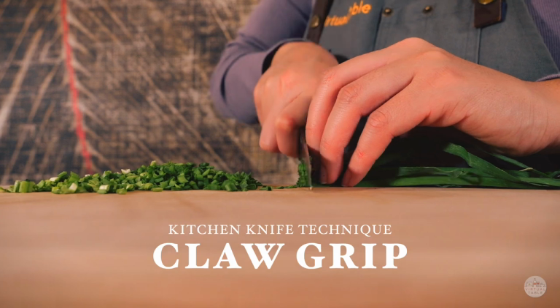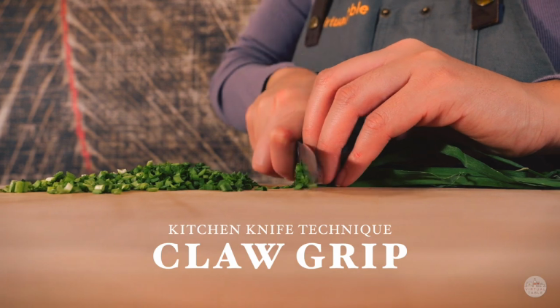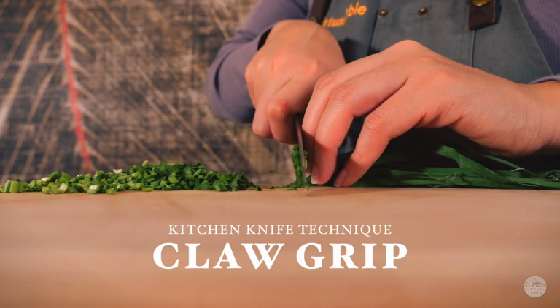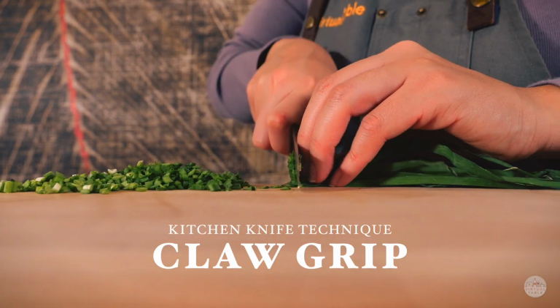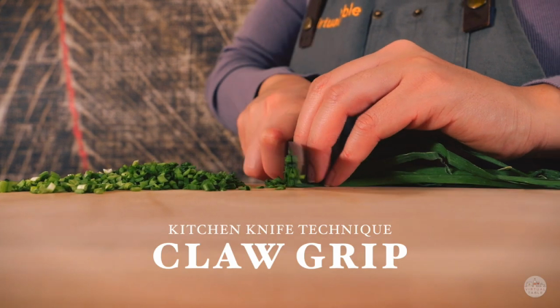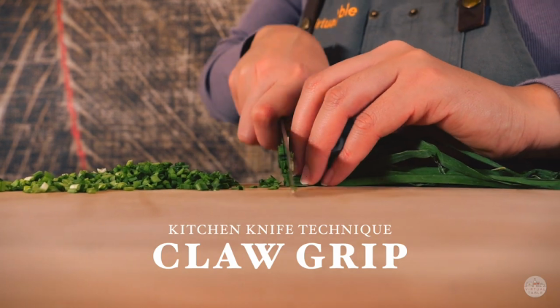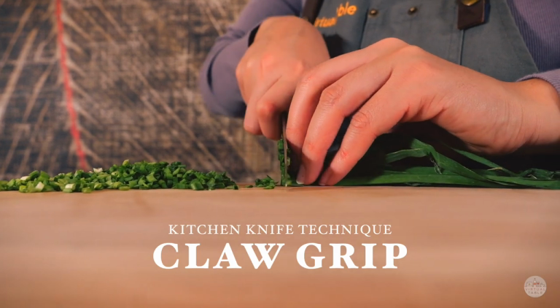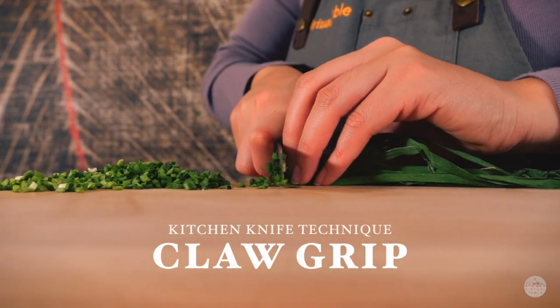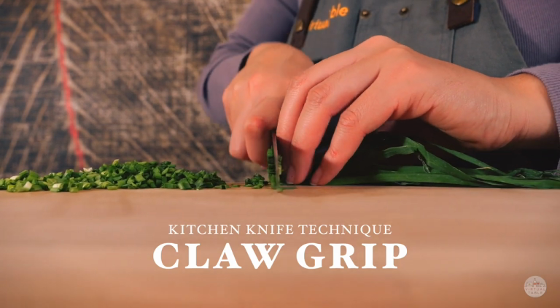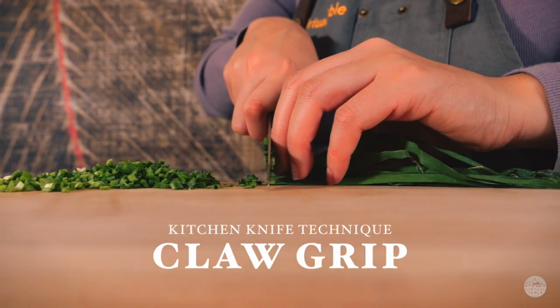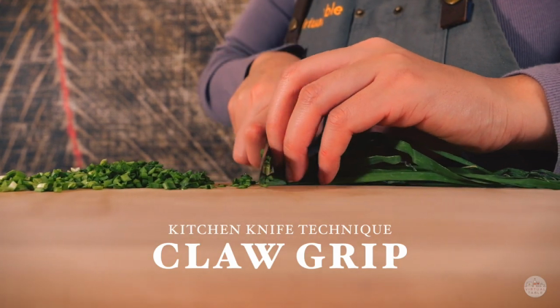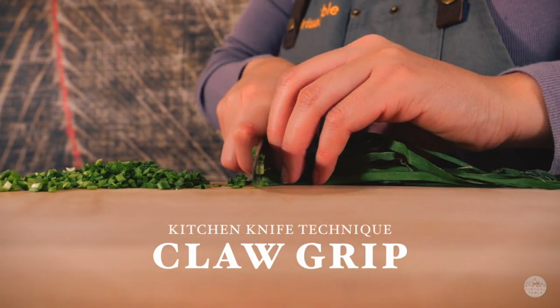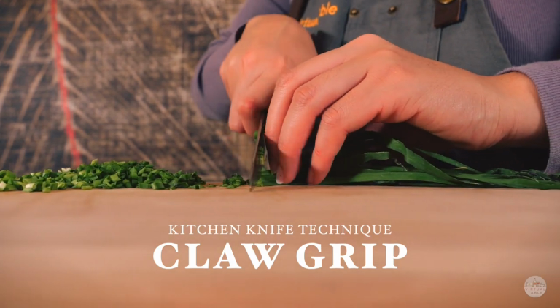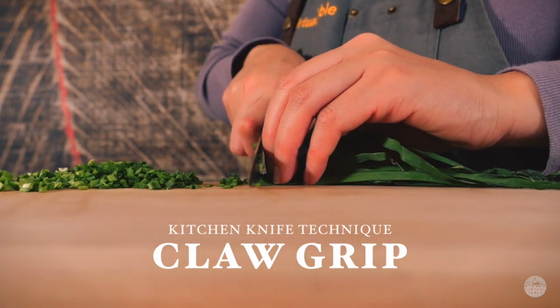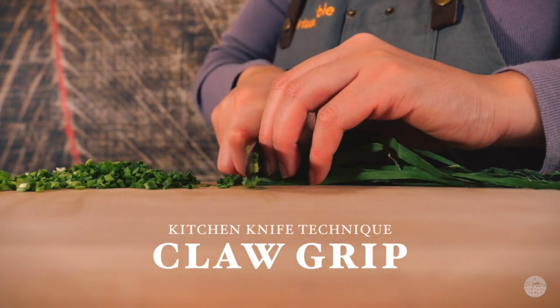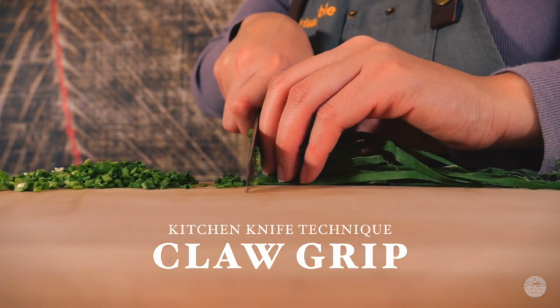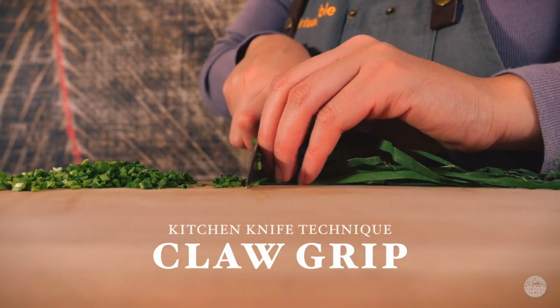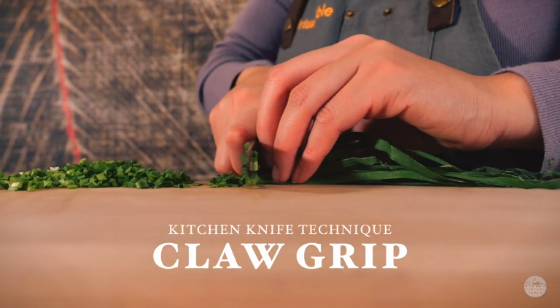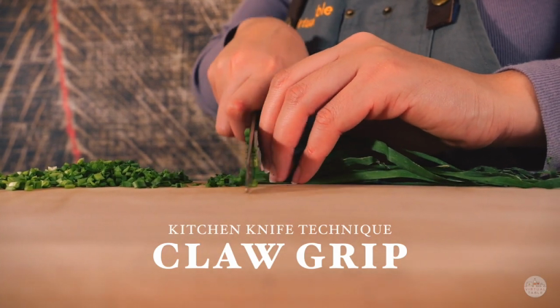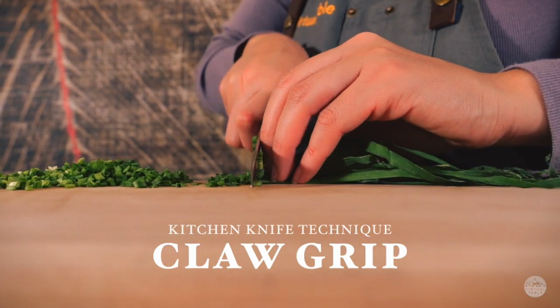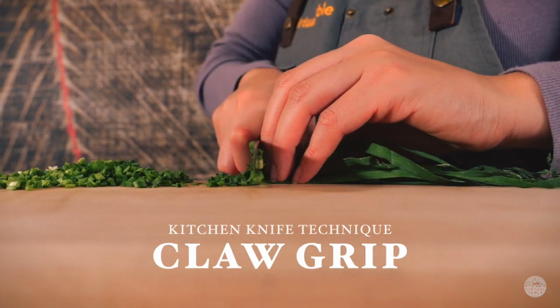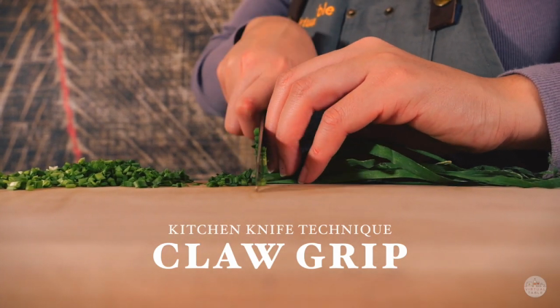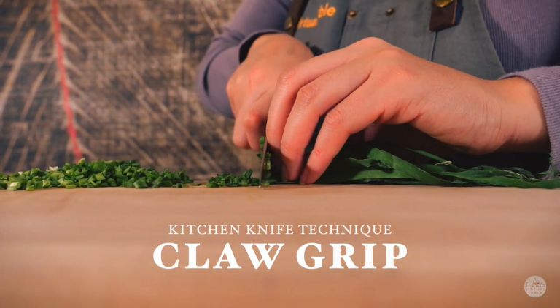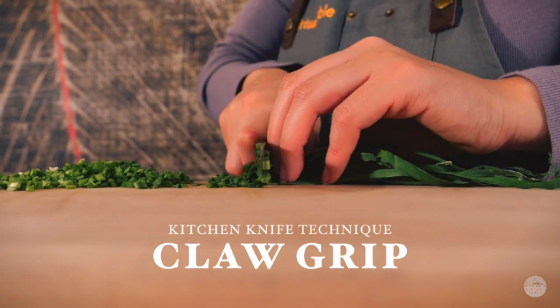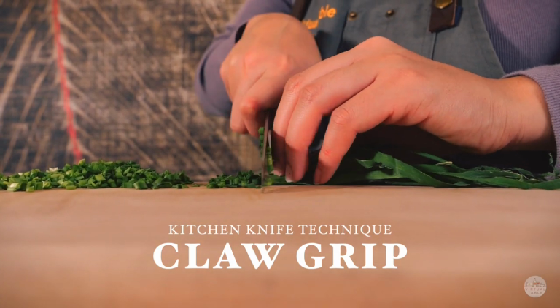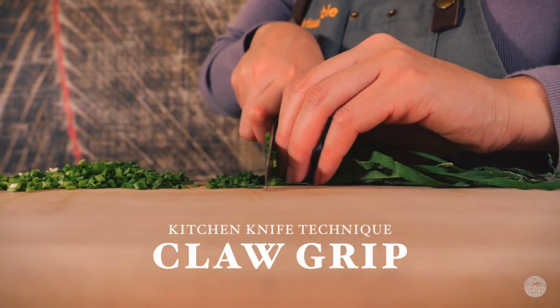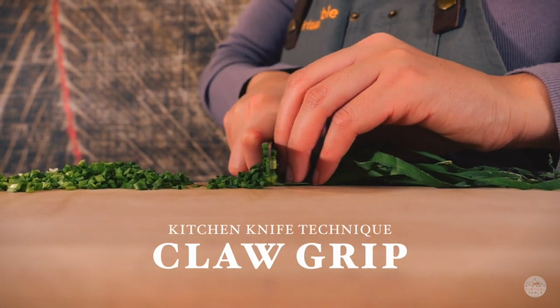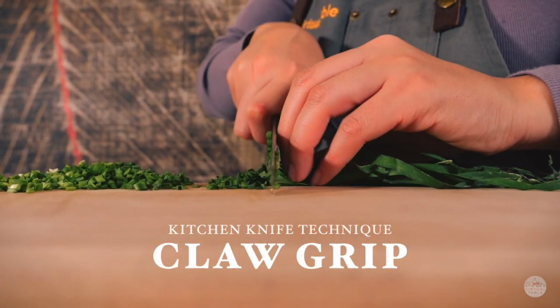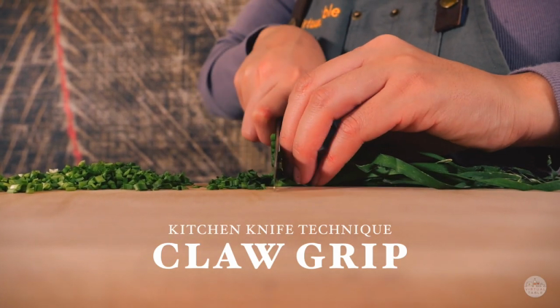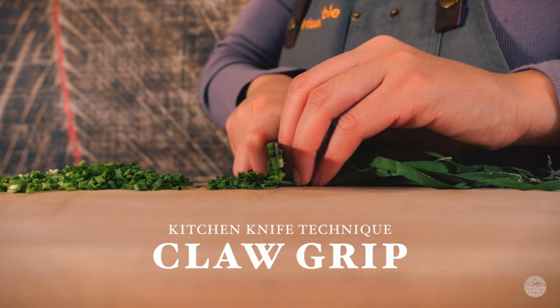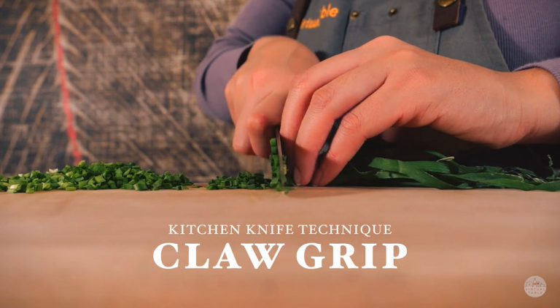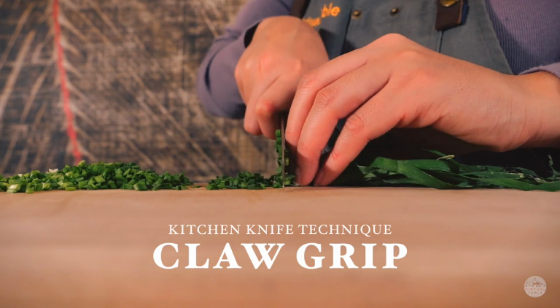Hi everyone, my name is Chef Christine from Virtual Table and today we'll be showing you the claw technique.